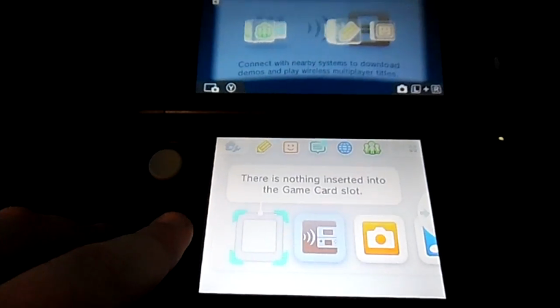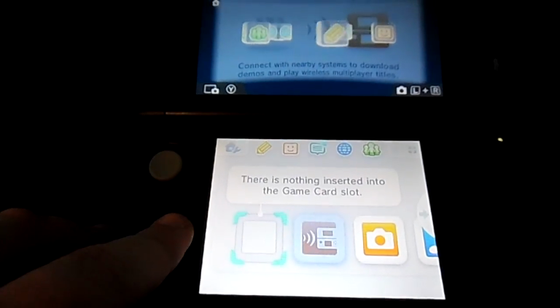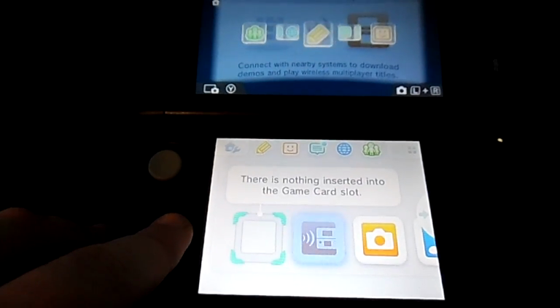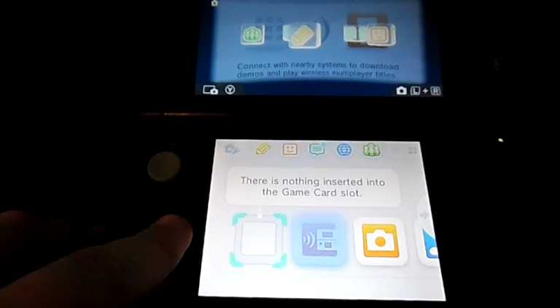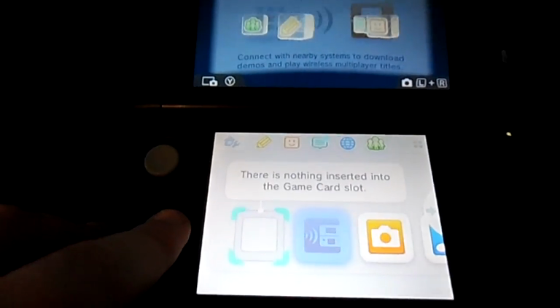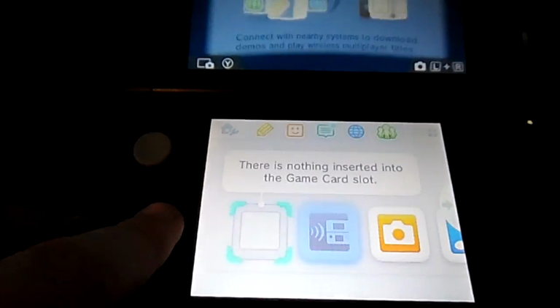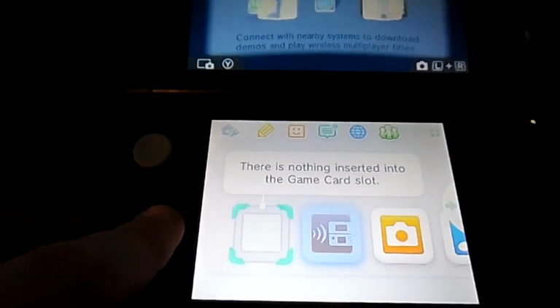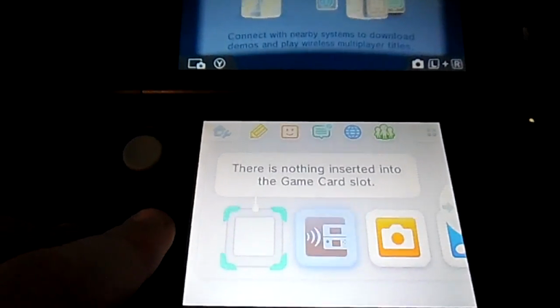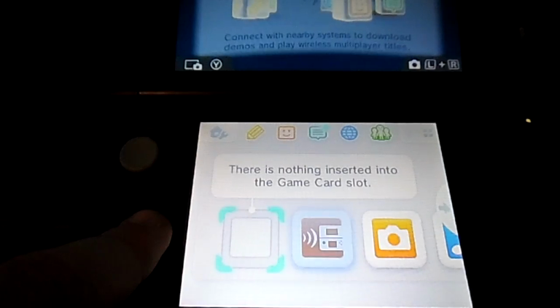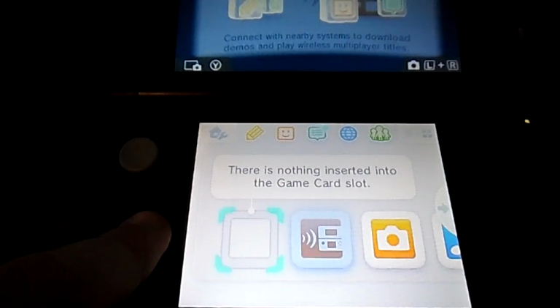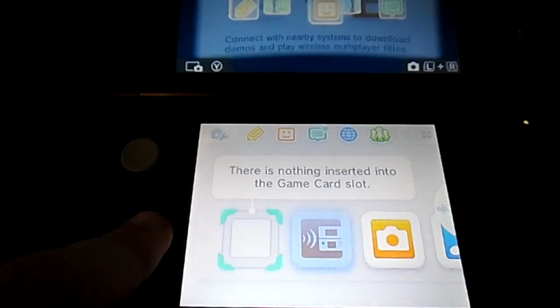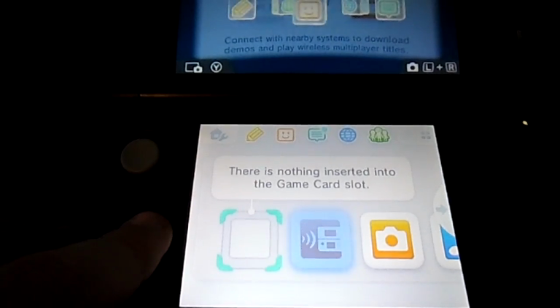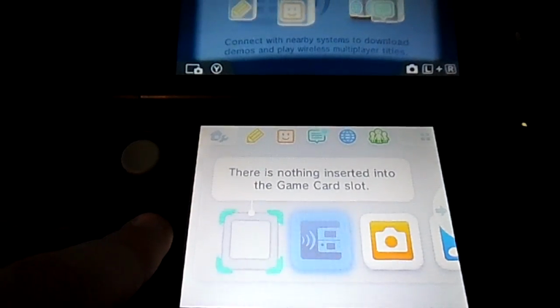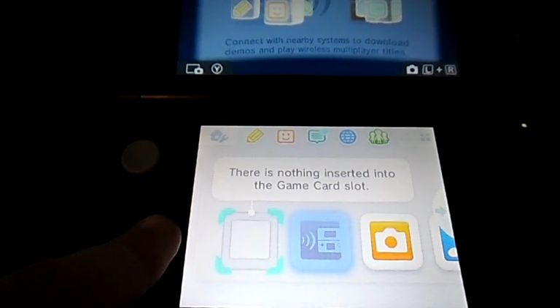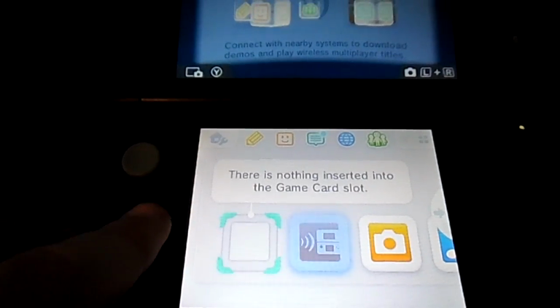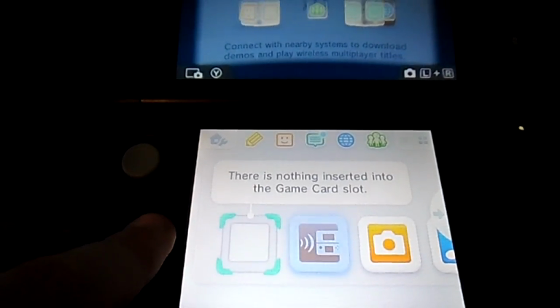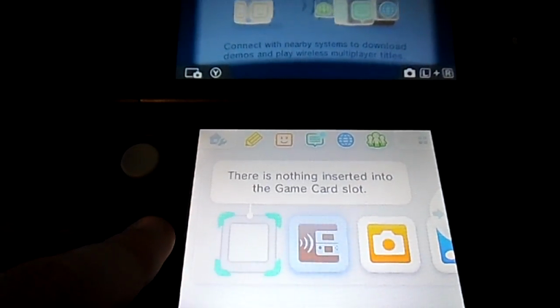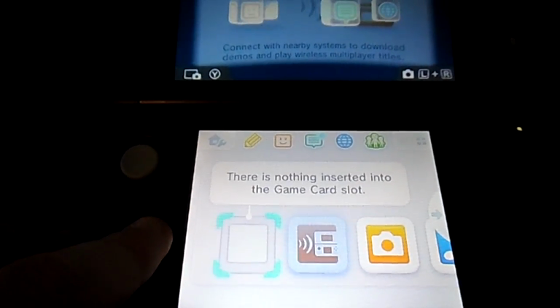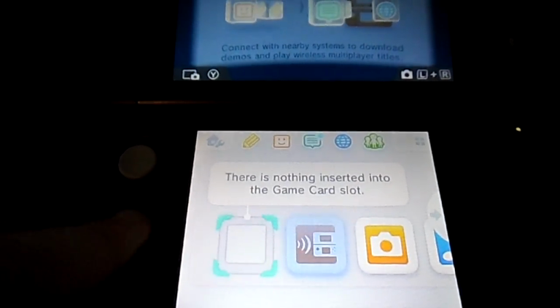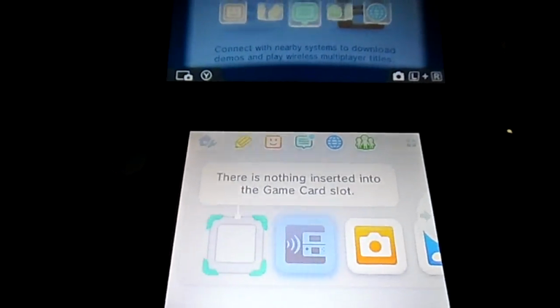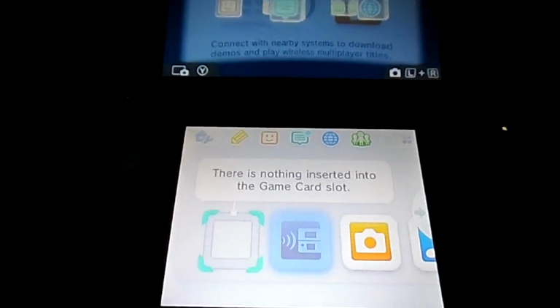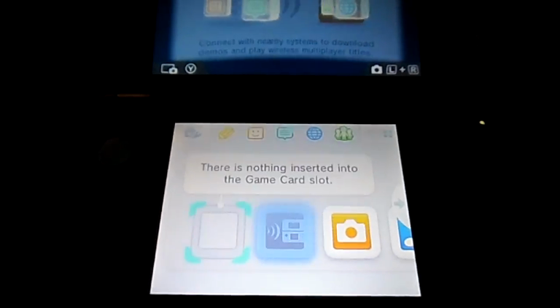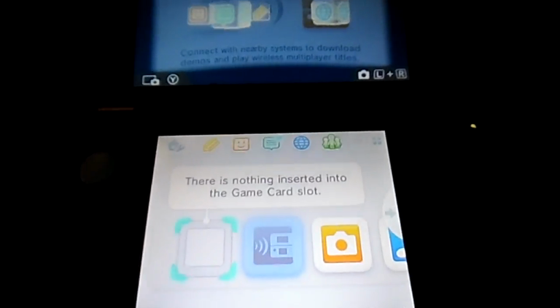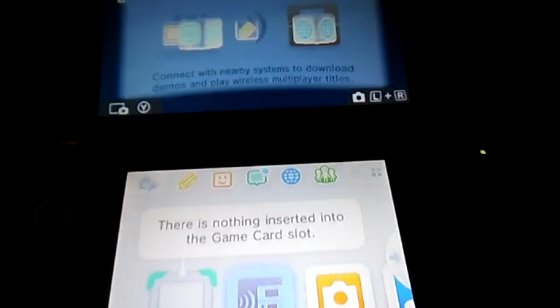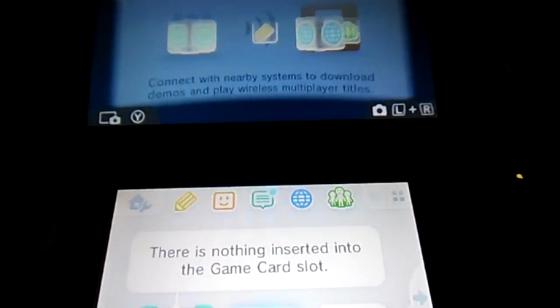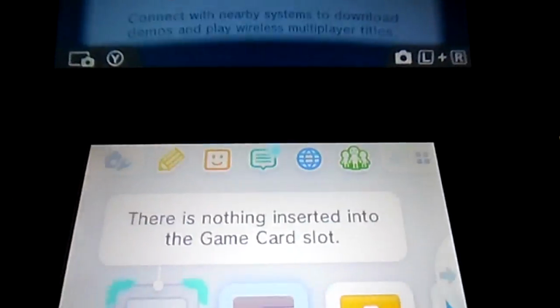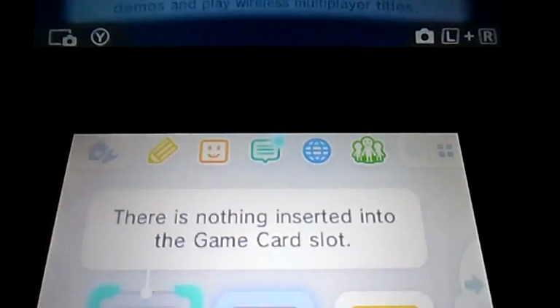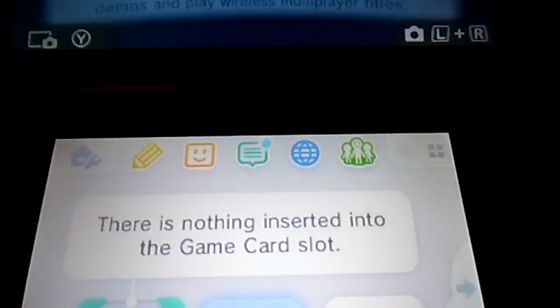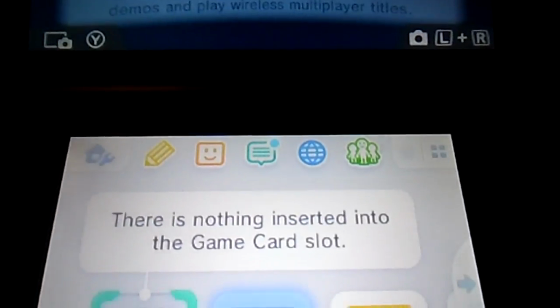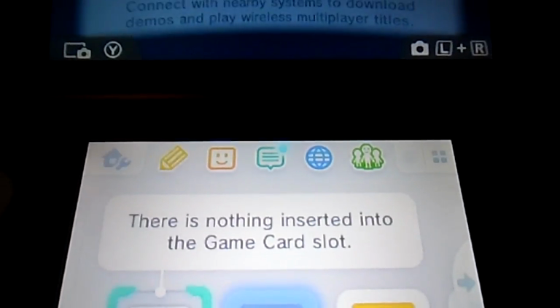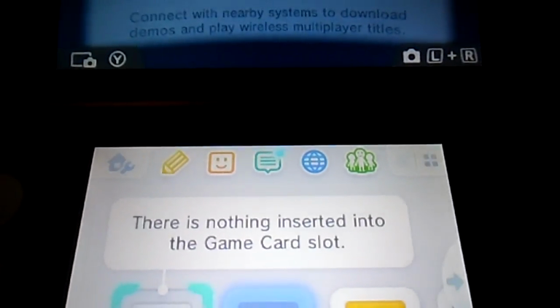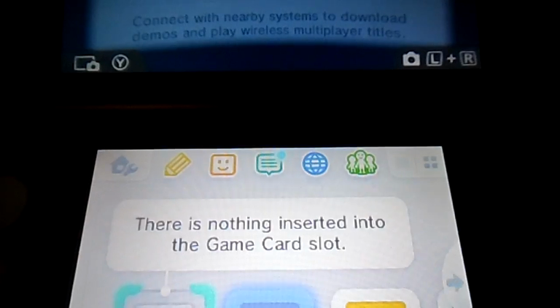As you can see here, even though the Japanese game is inserted, the European firmware doesn't recognise it due to the systems being region locked.